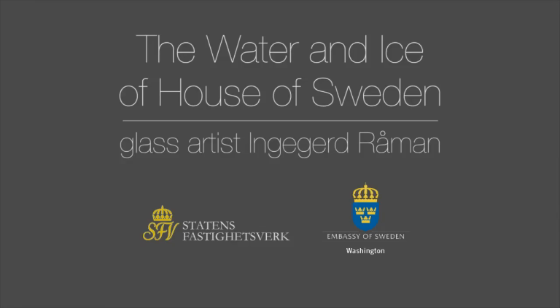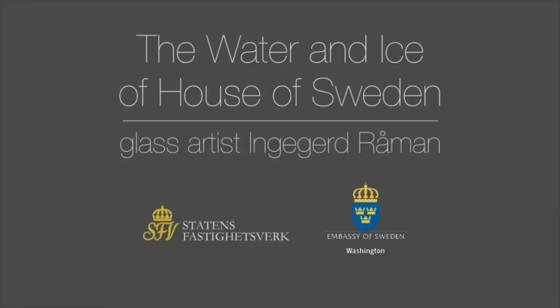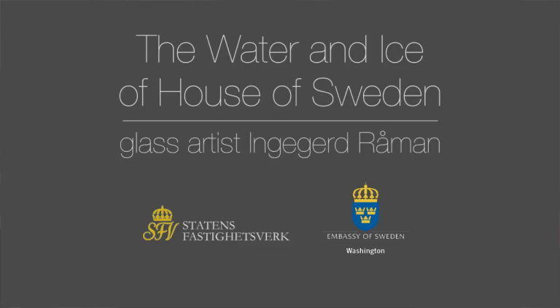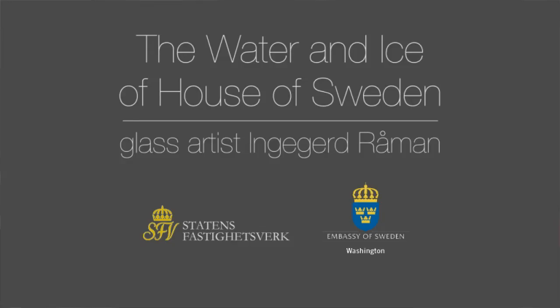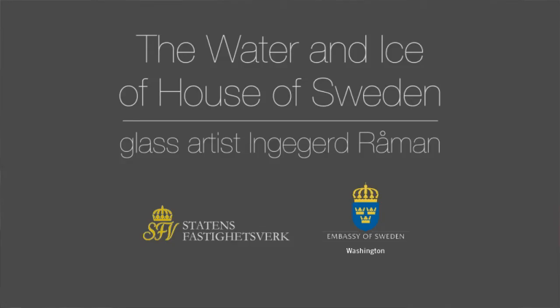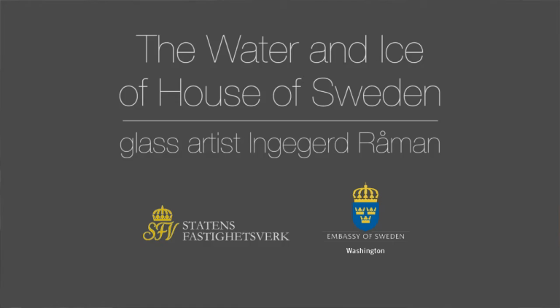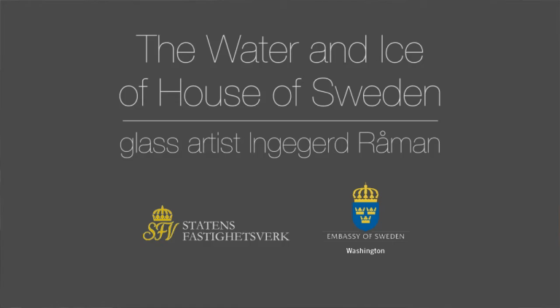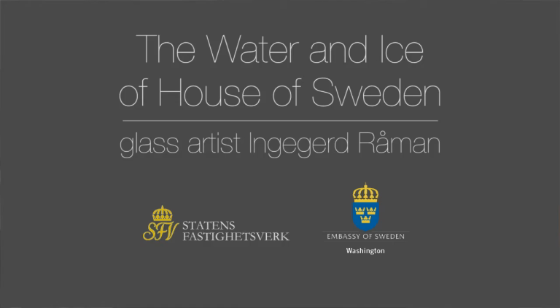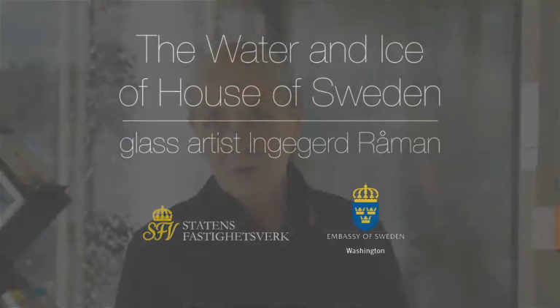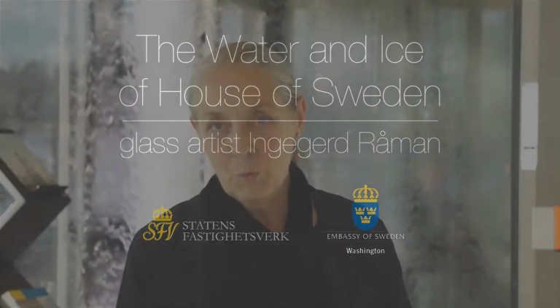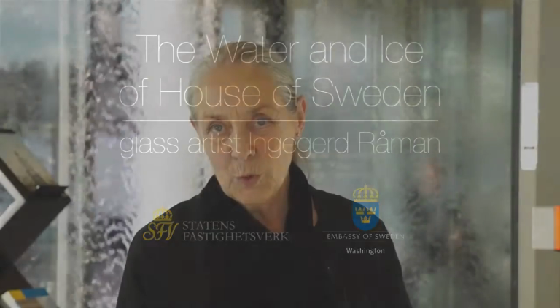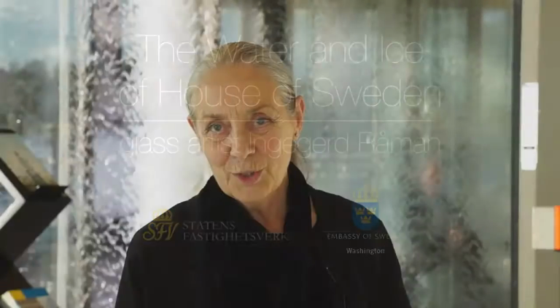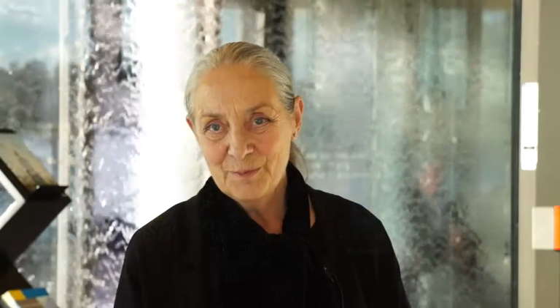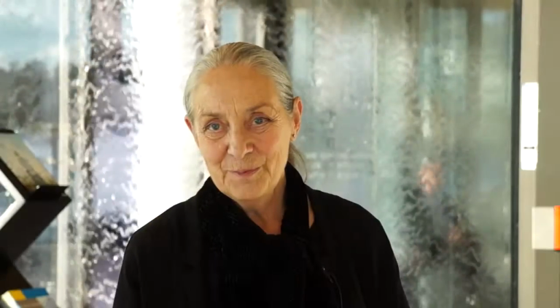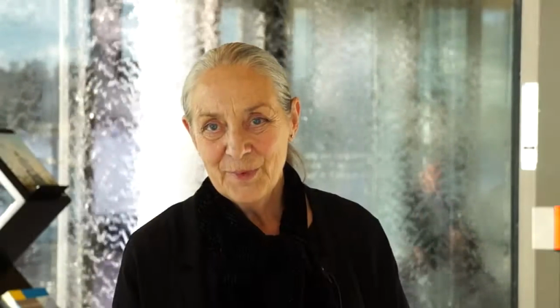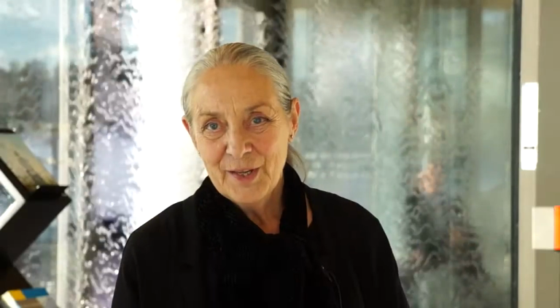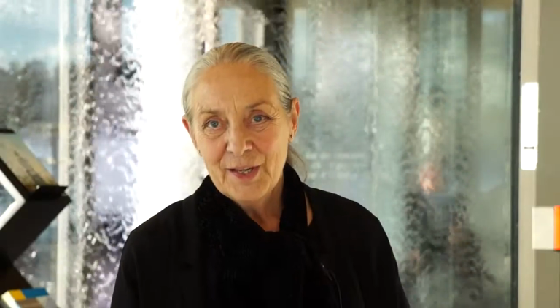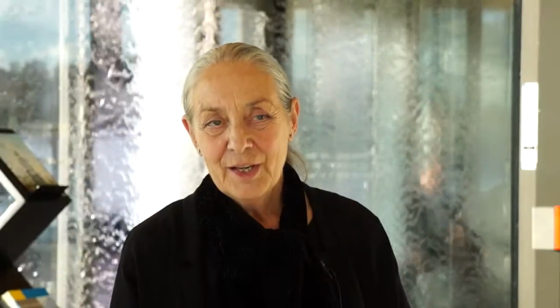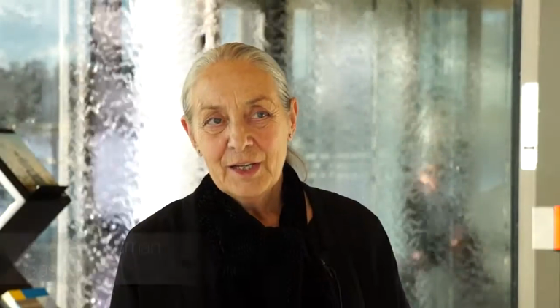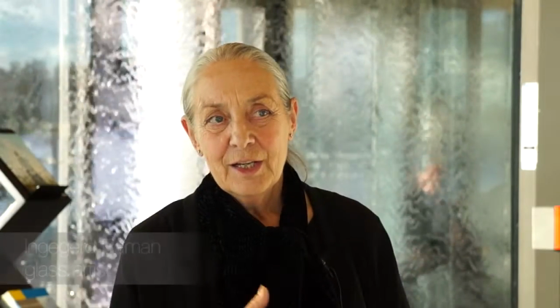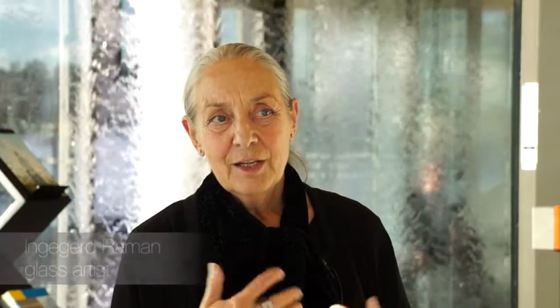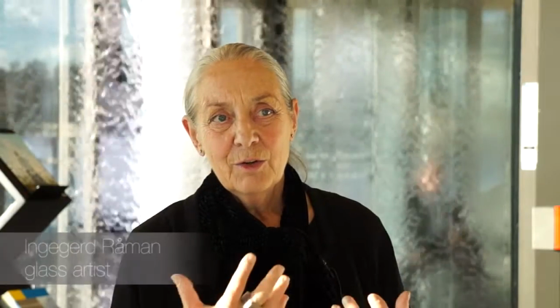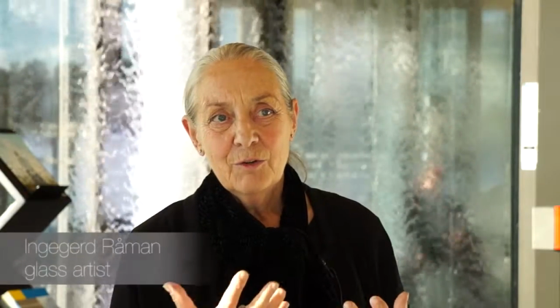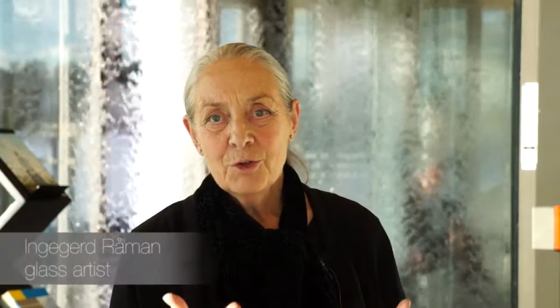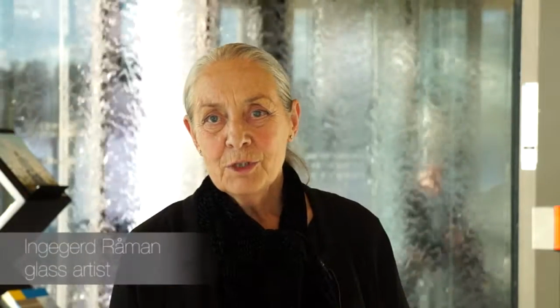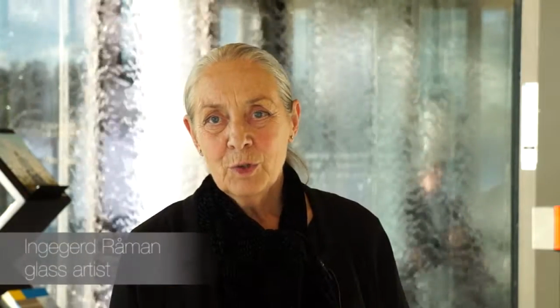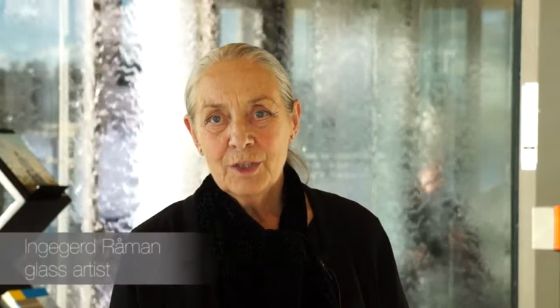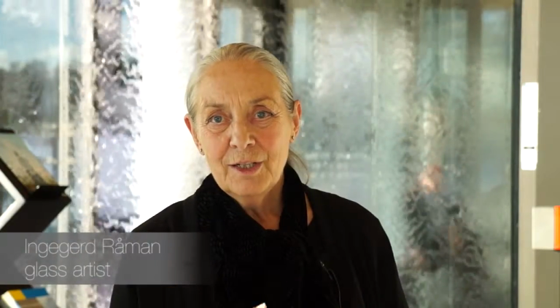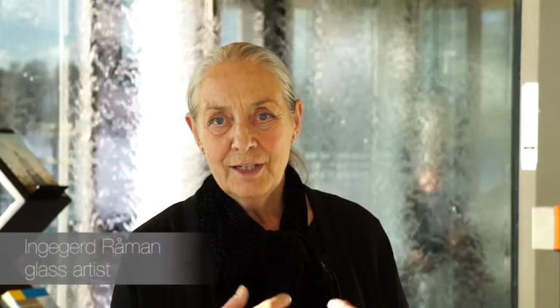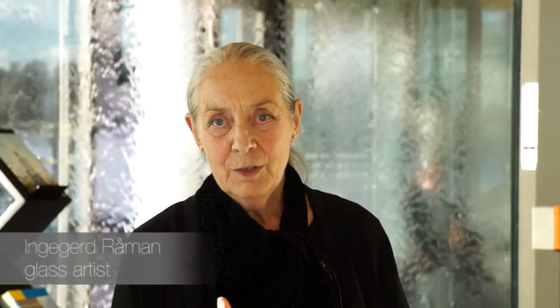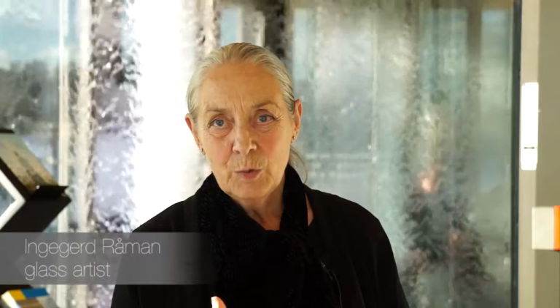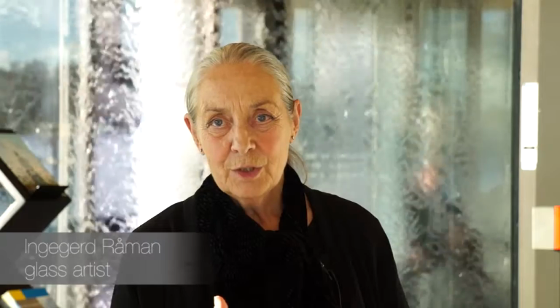My work is about water, frozen water, living water.